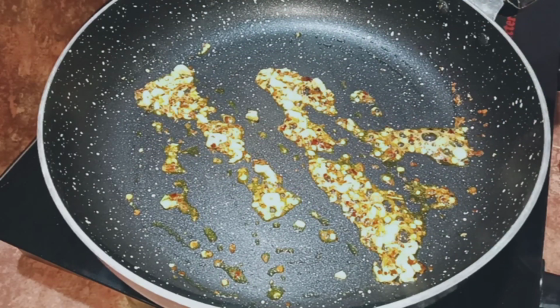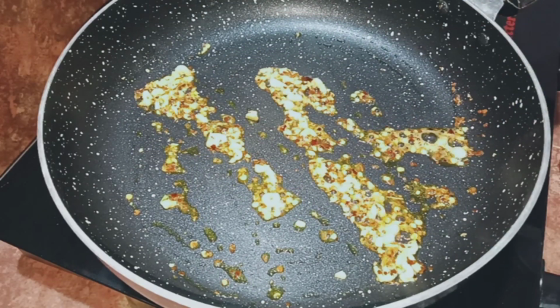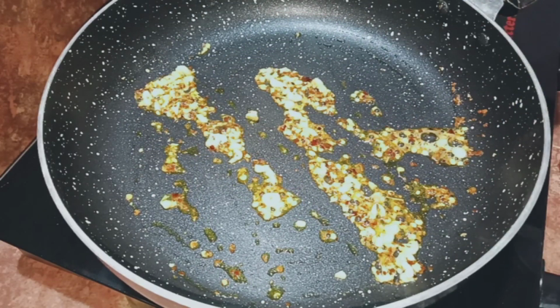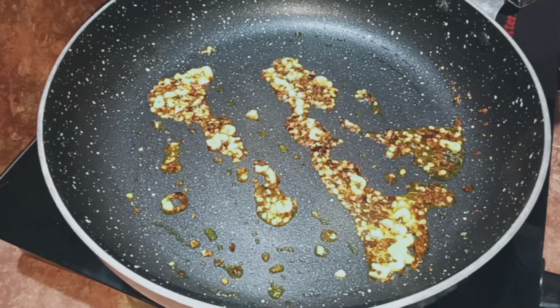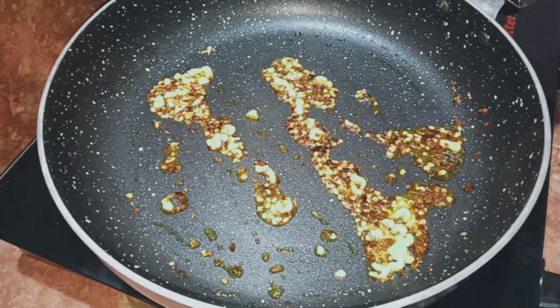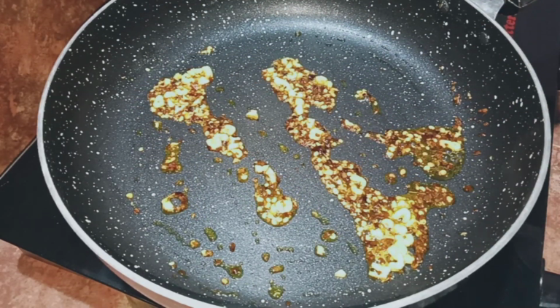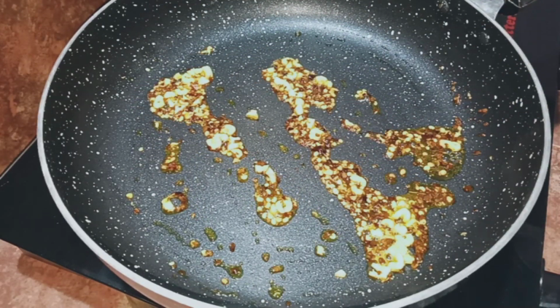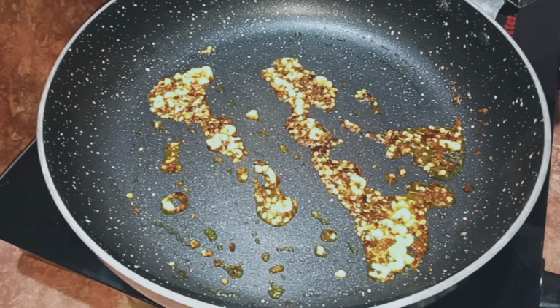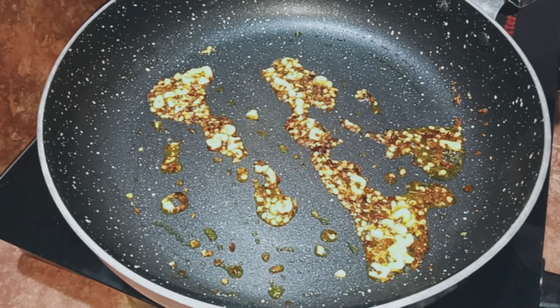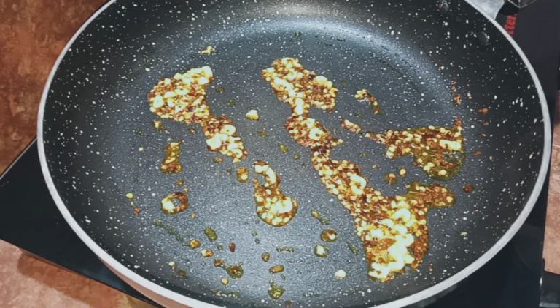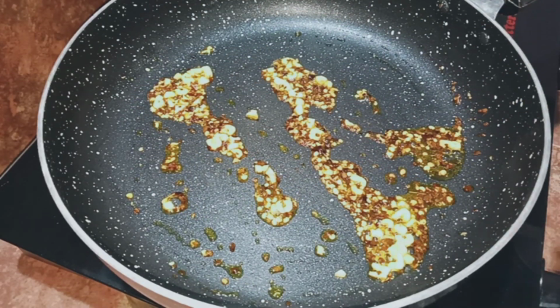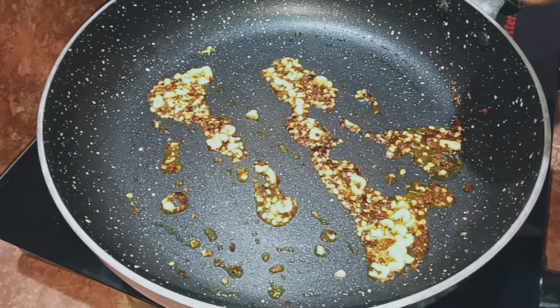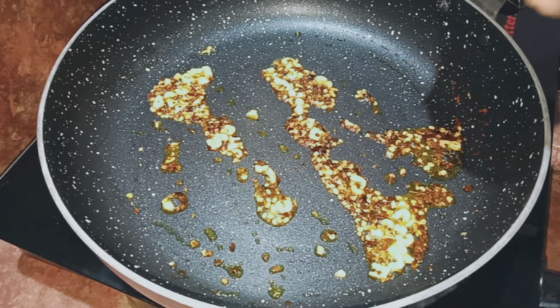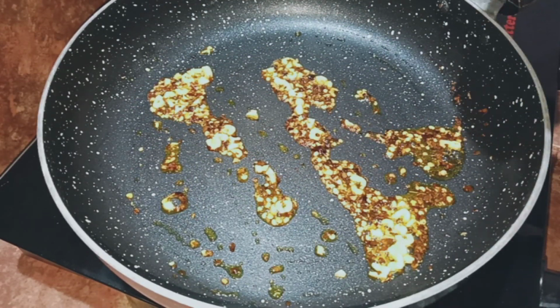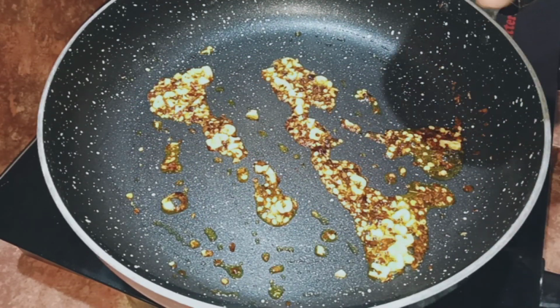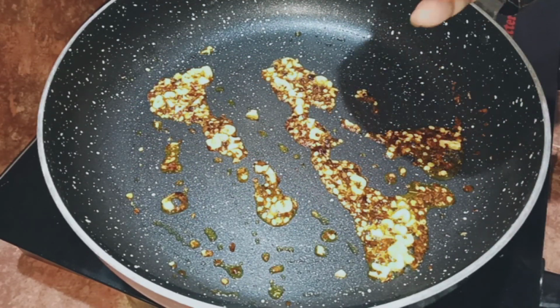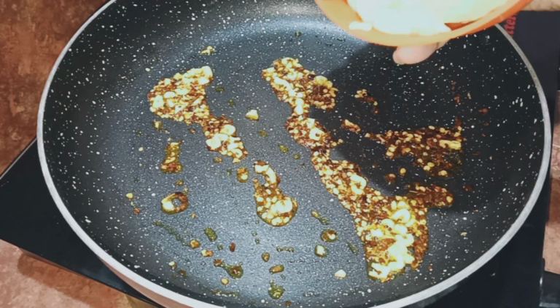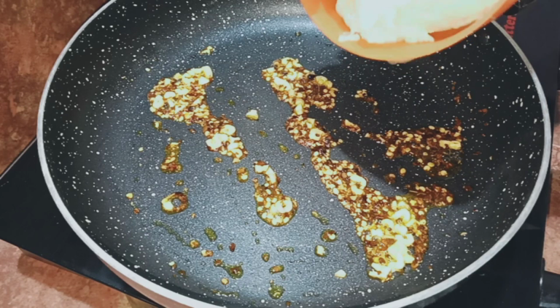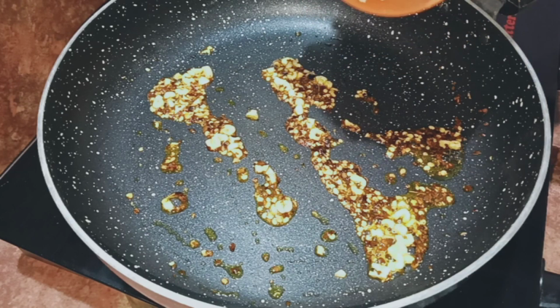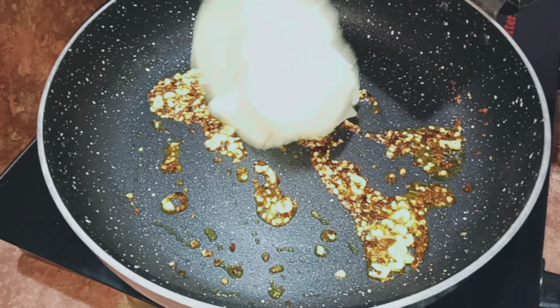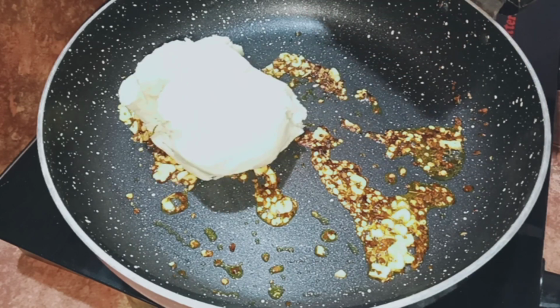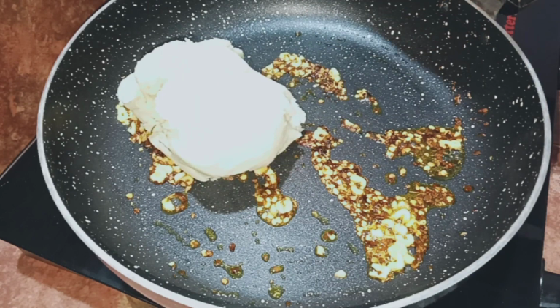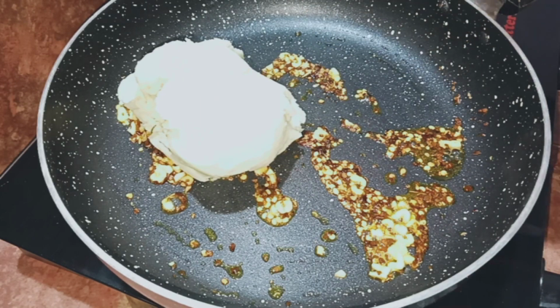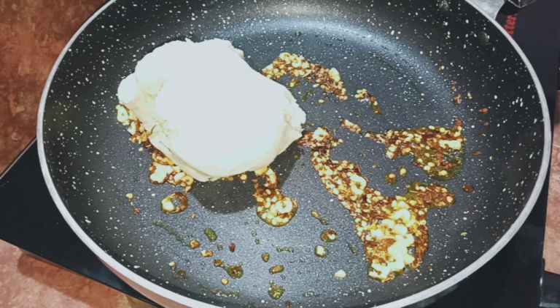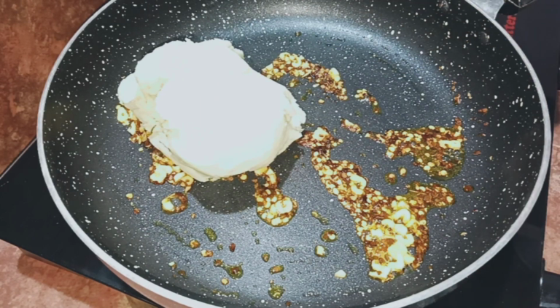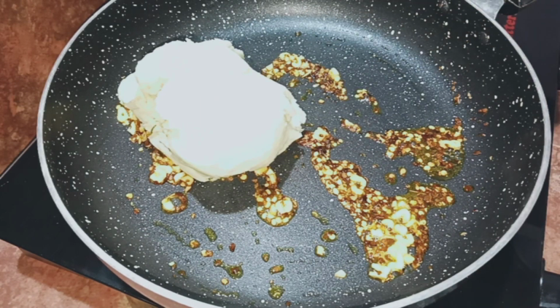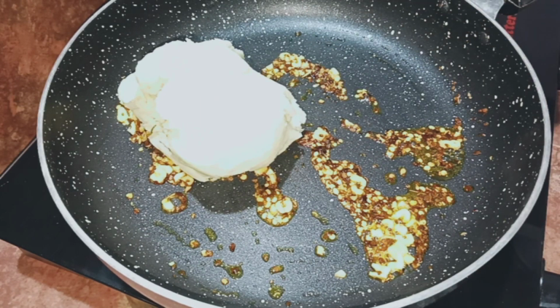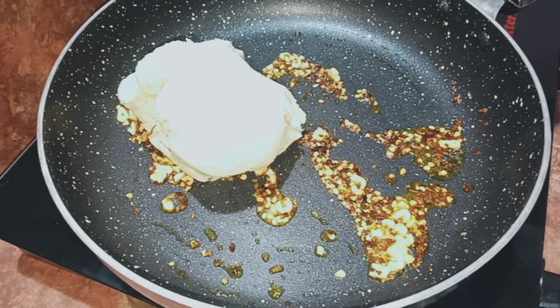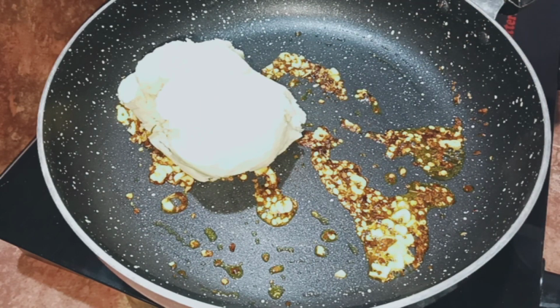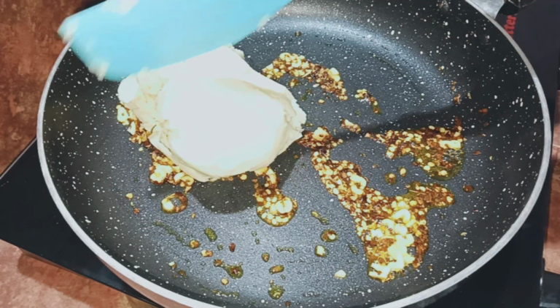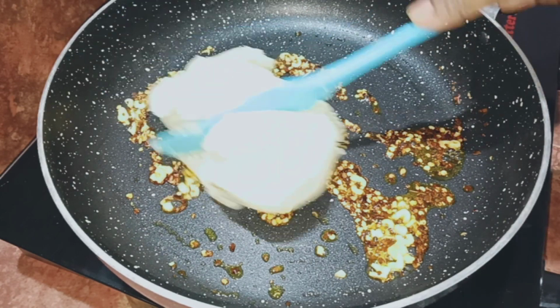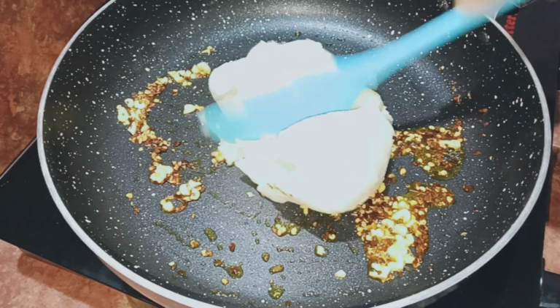This is one tablespoon. That's why we have two potatoes.